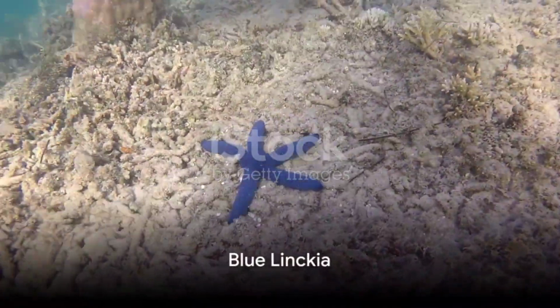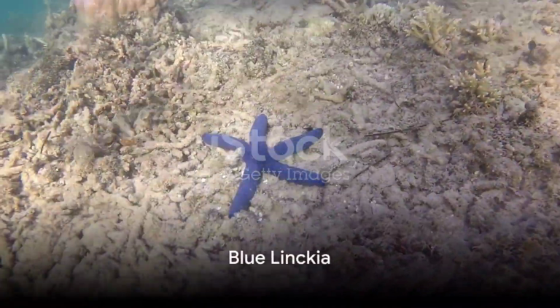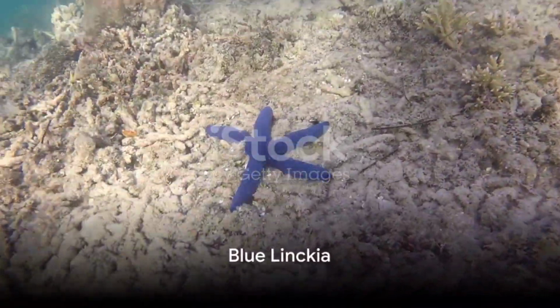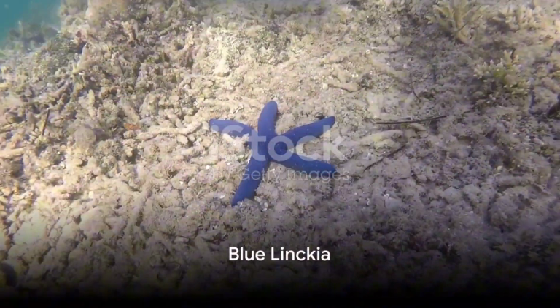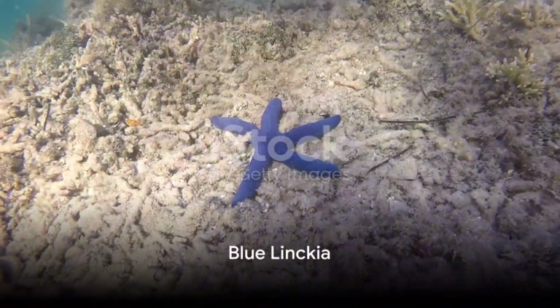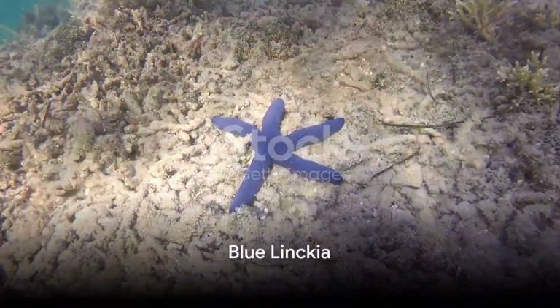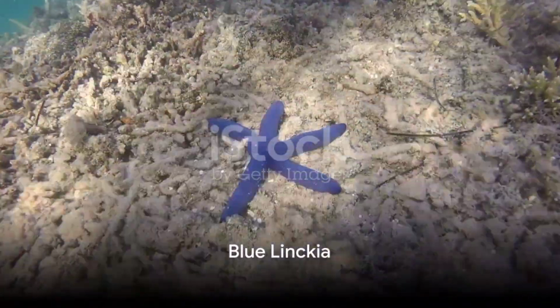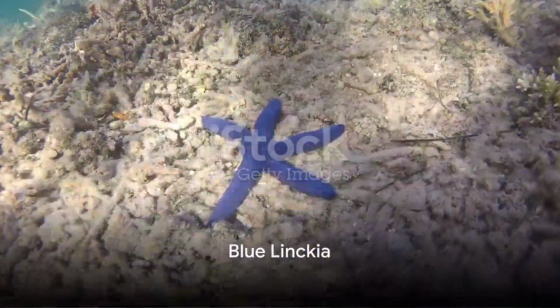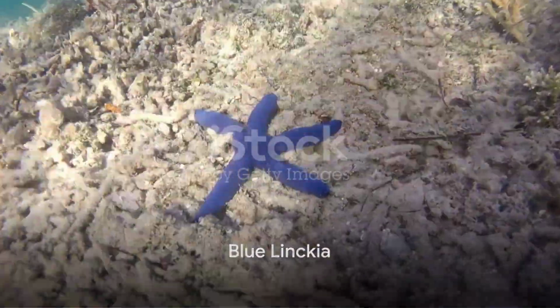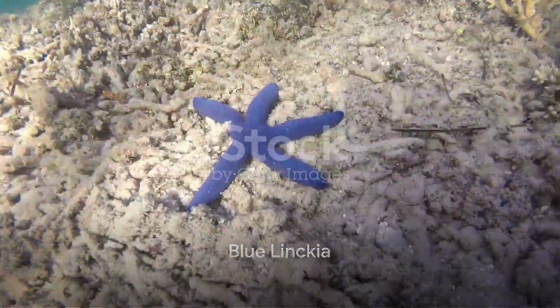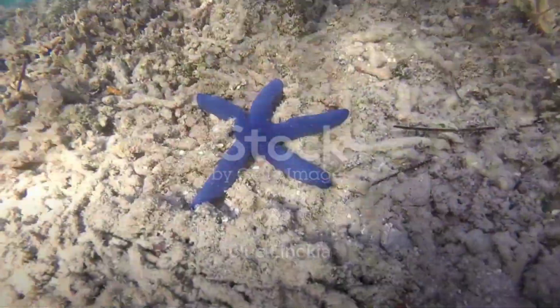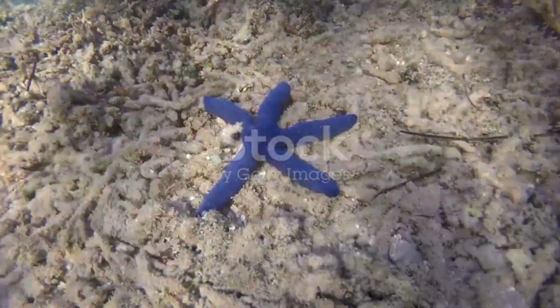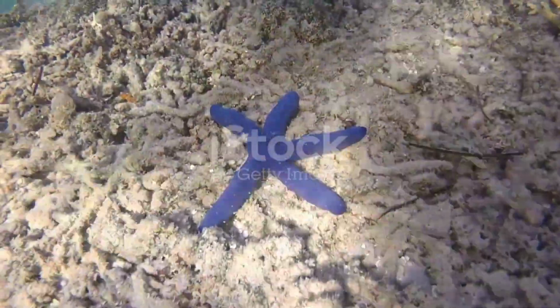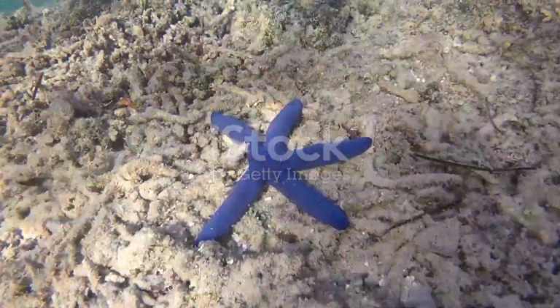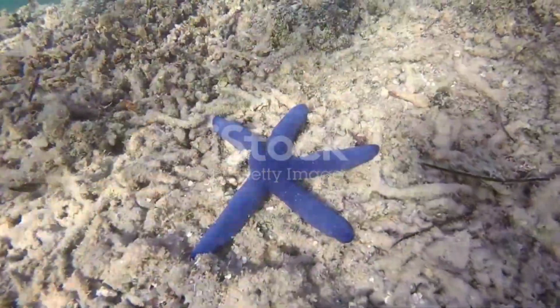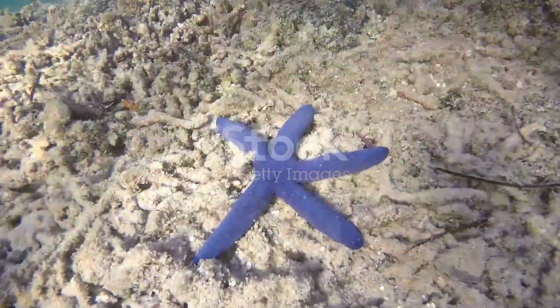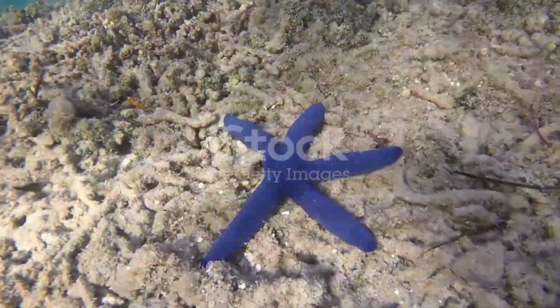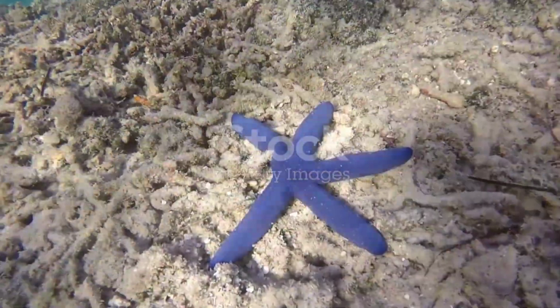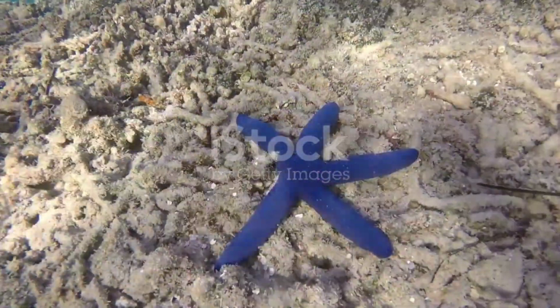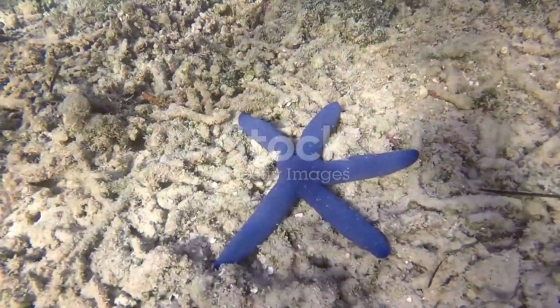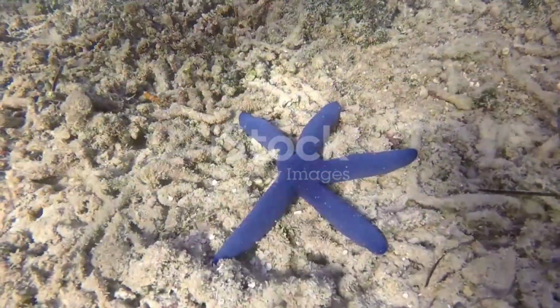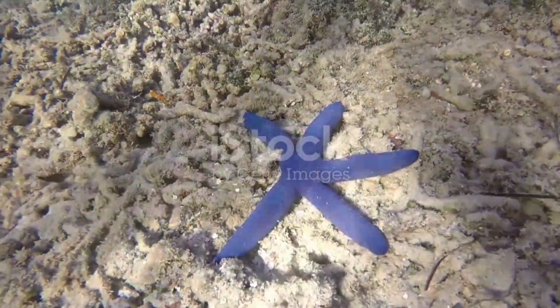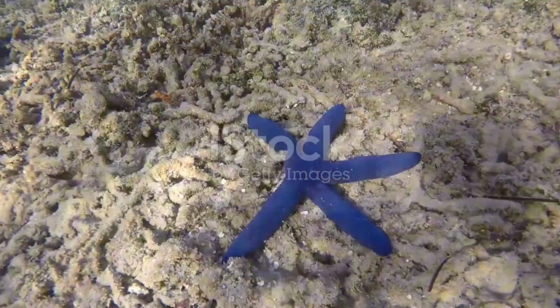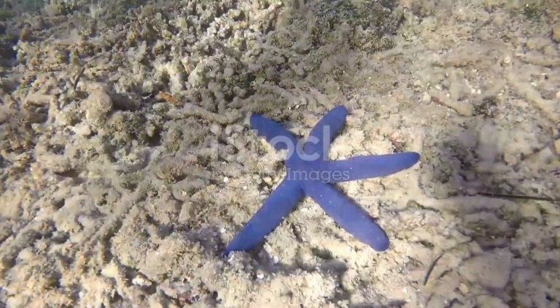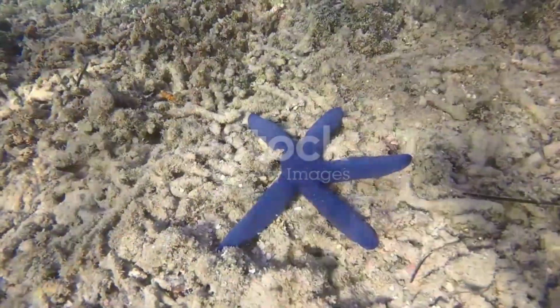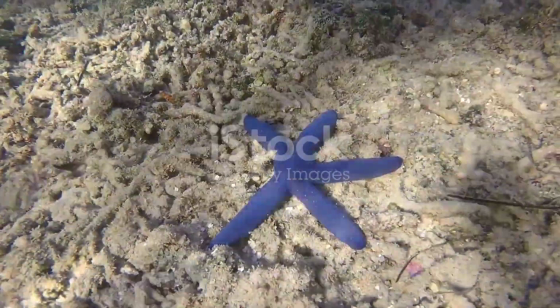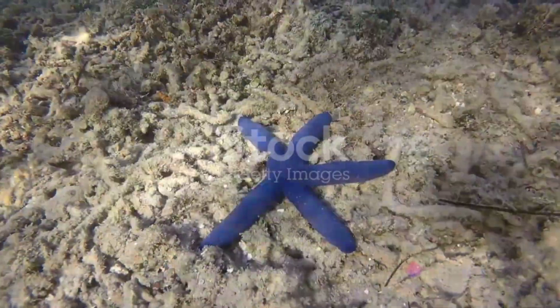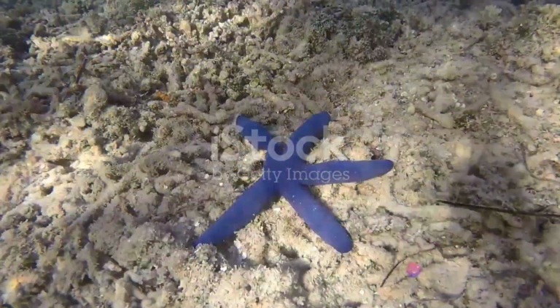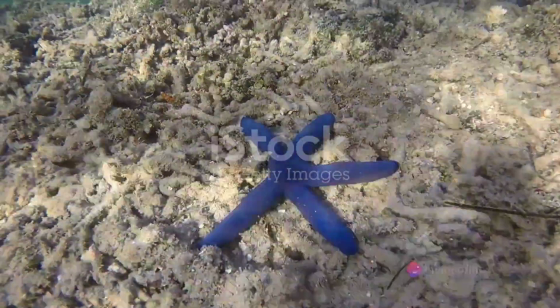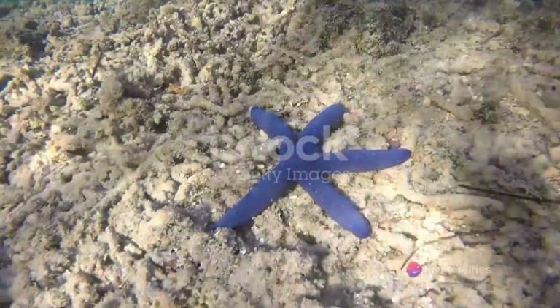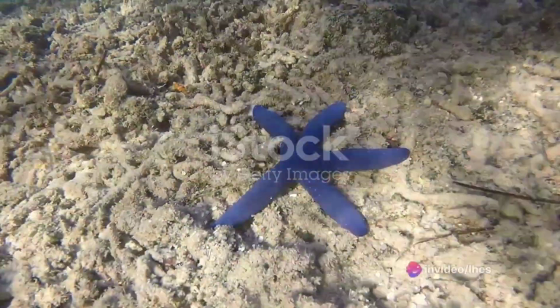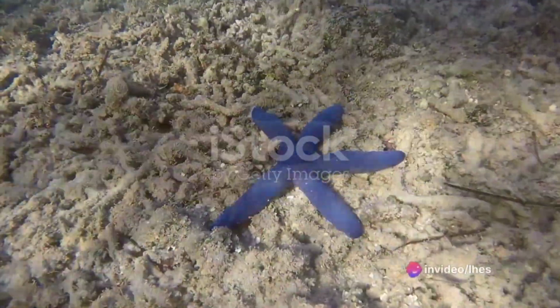The blue linkia, usually sporting five arms and a vibrant blue or purple color, has a smooth, shiny texture that is truly captivating.